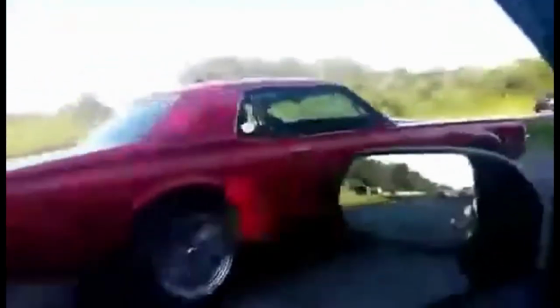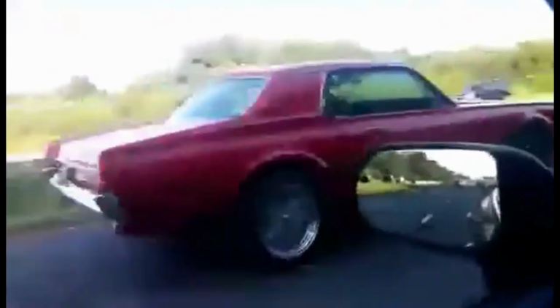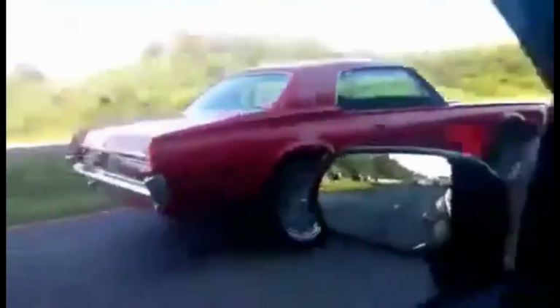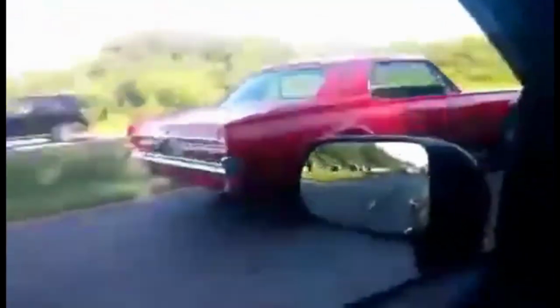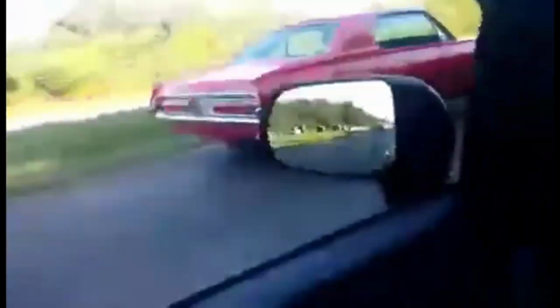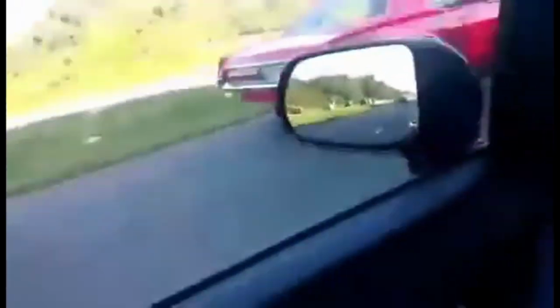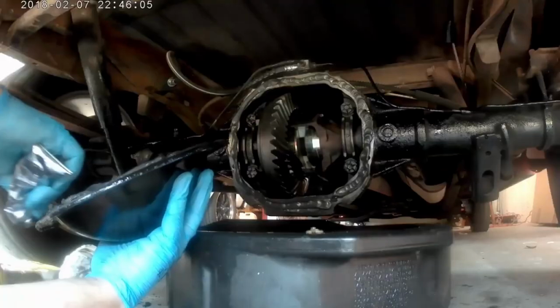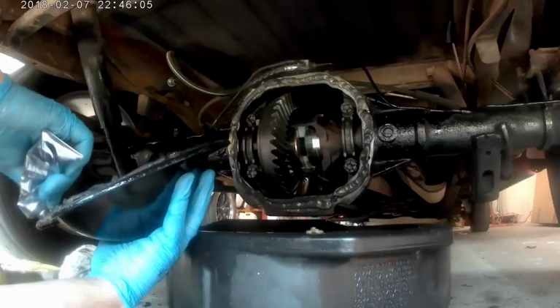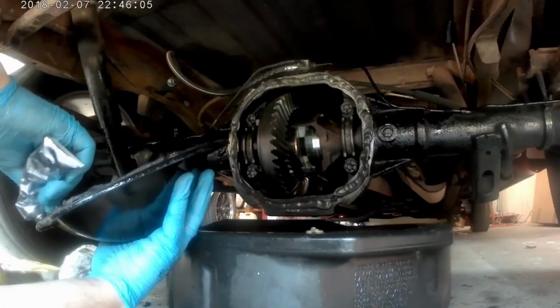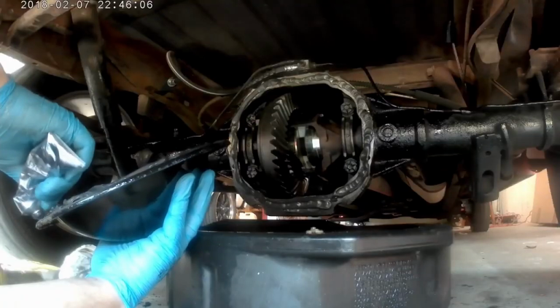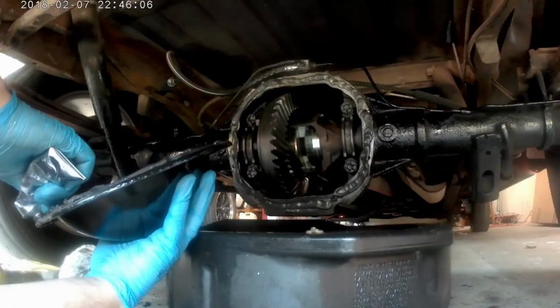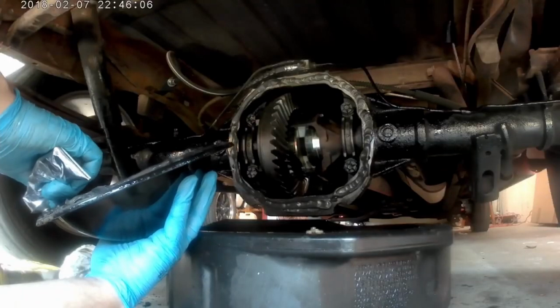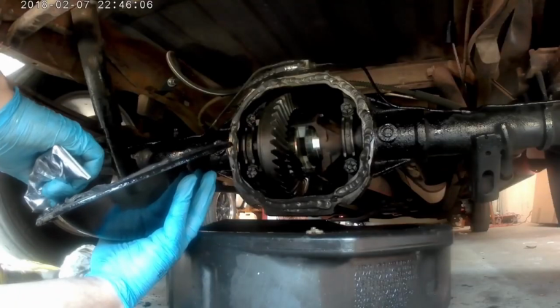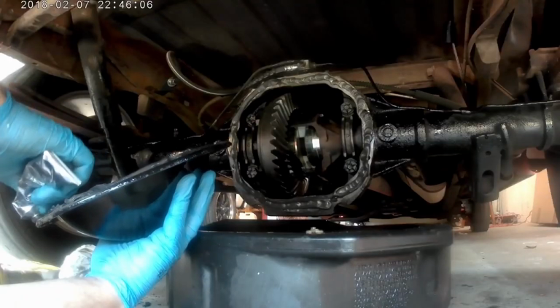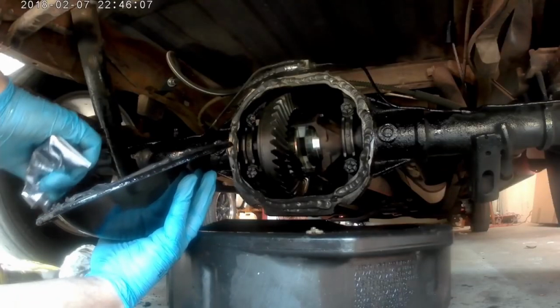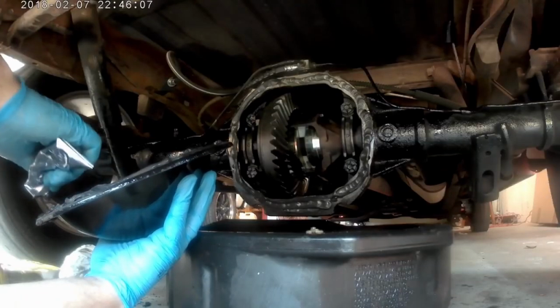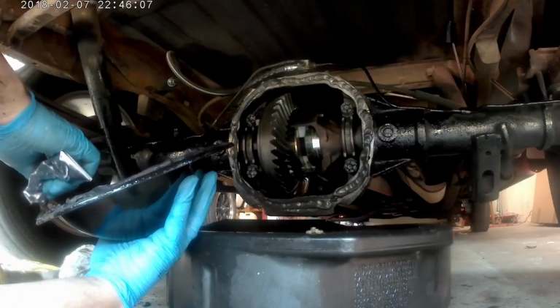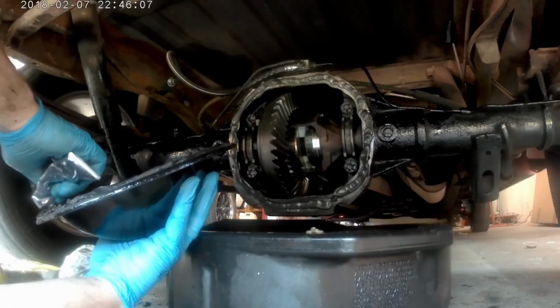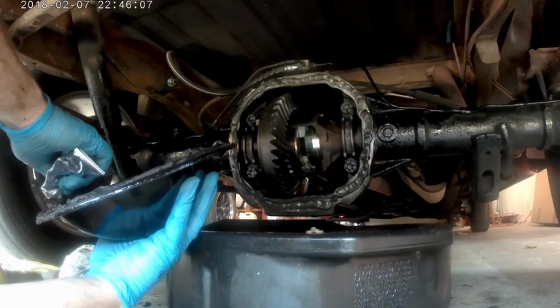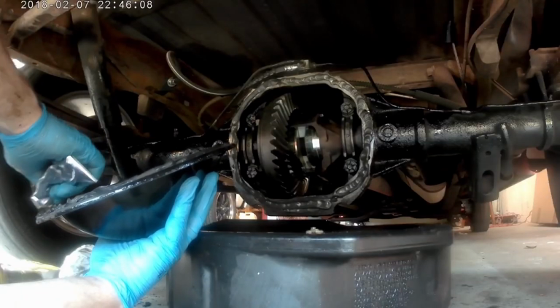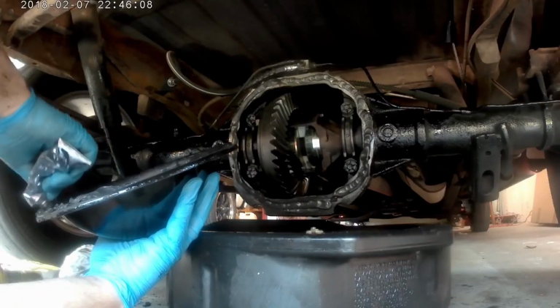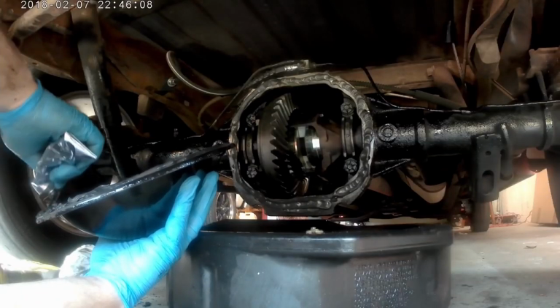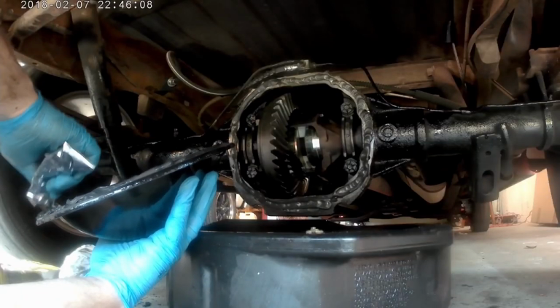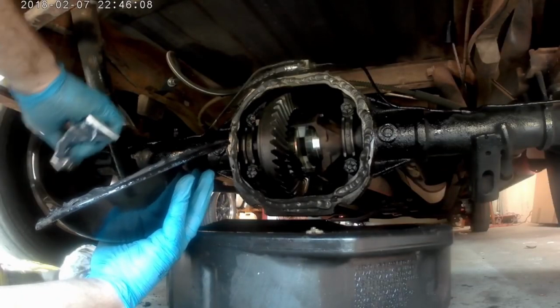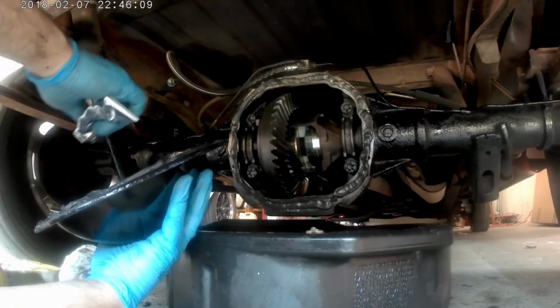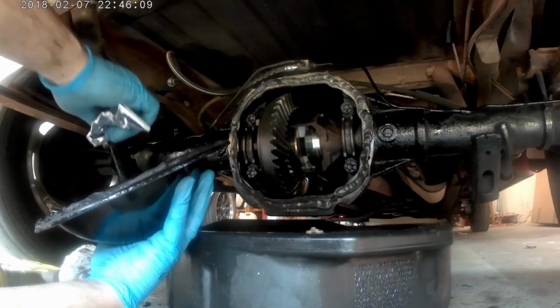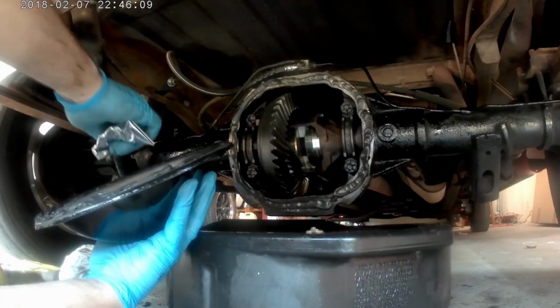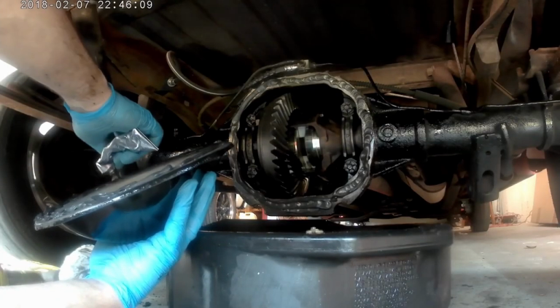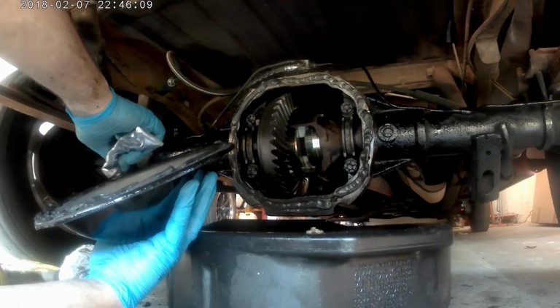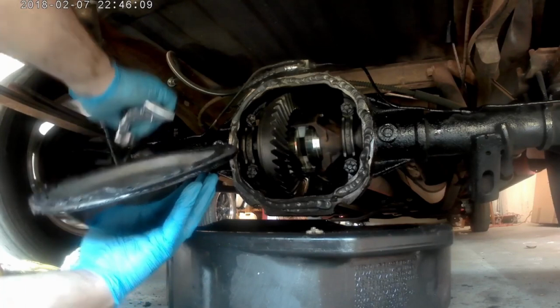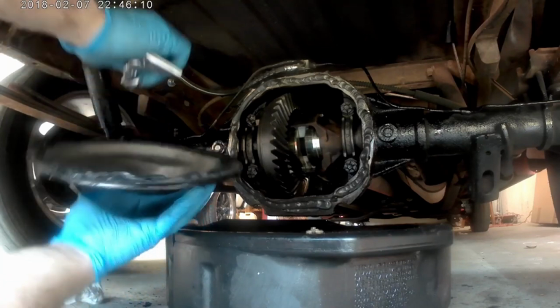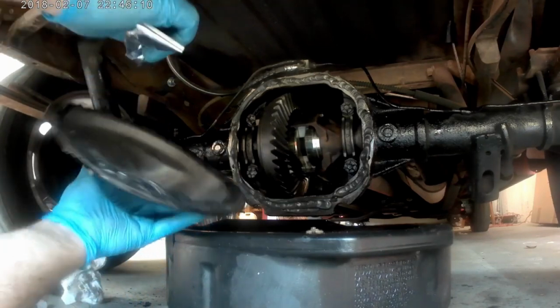One pop around your bolt holes — make sure they all seal up nice.